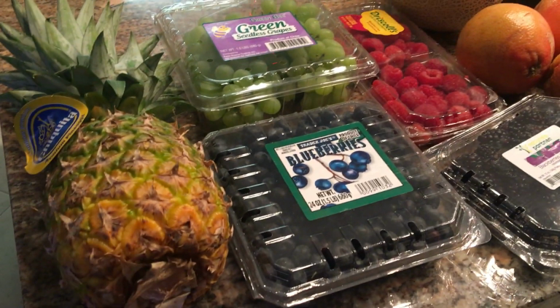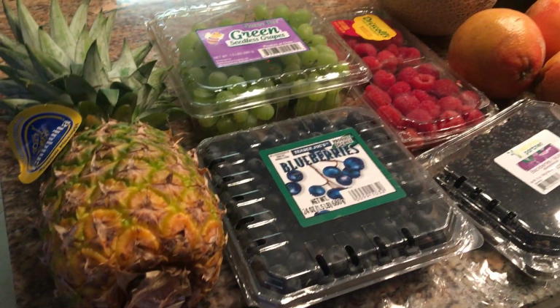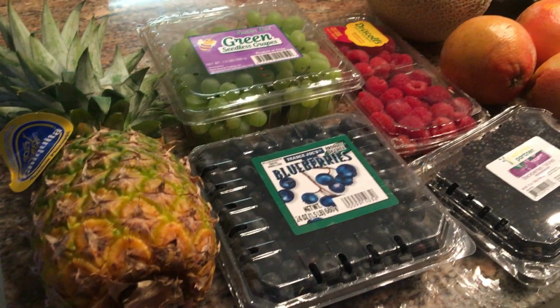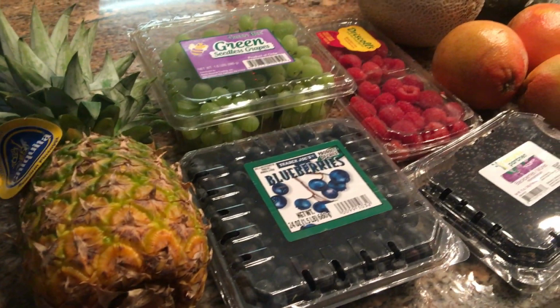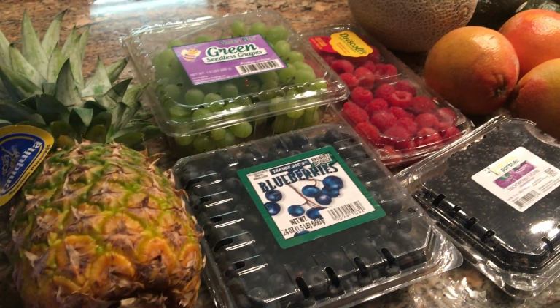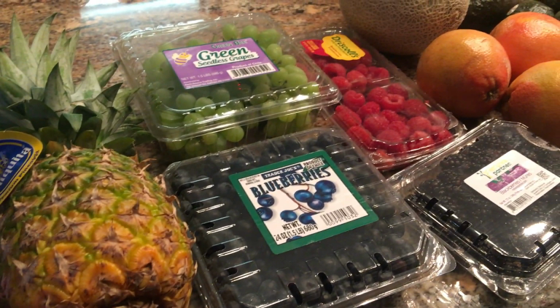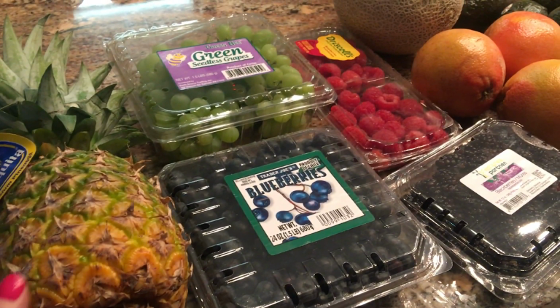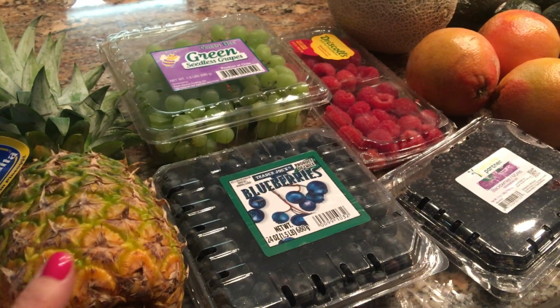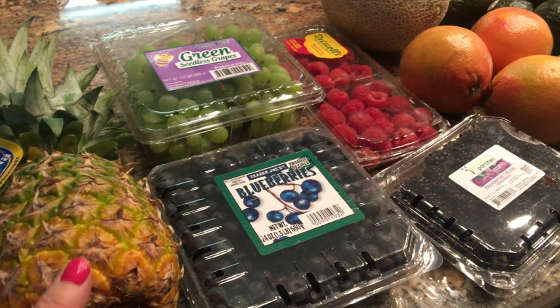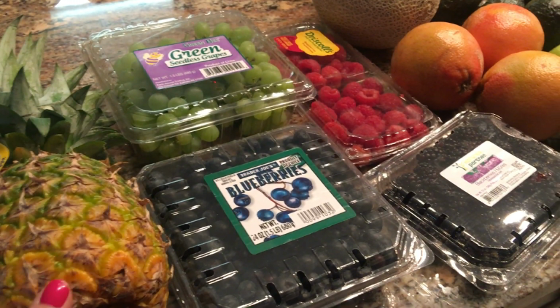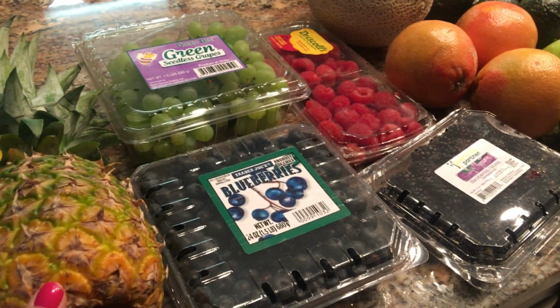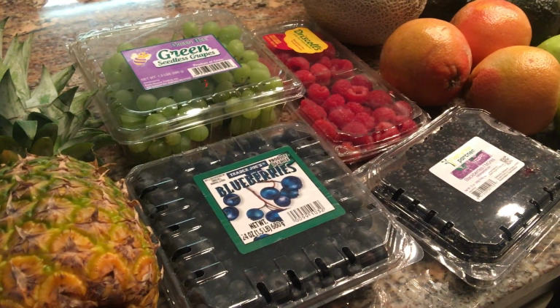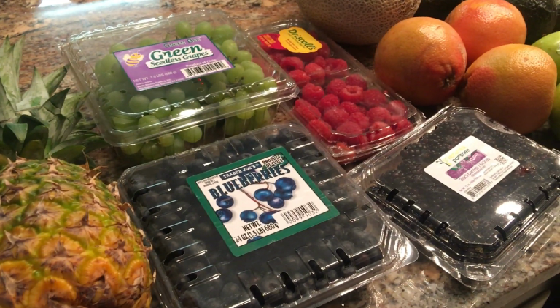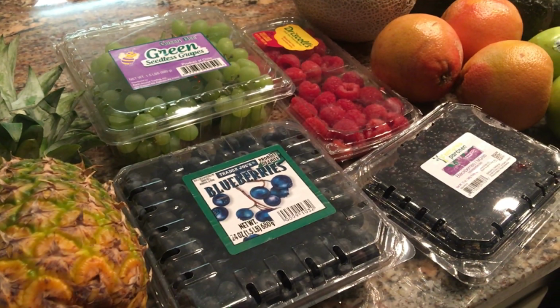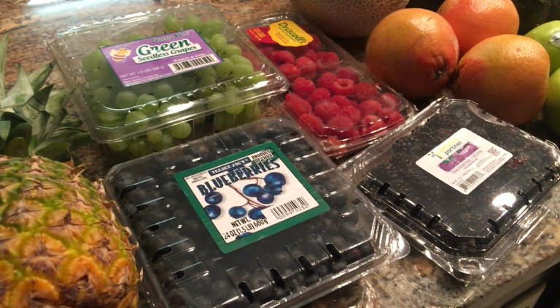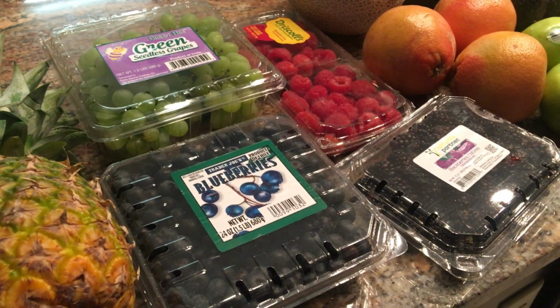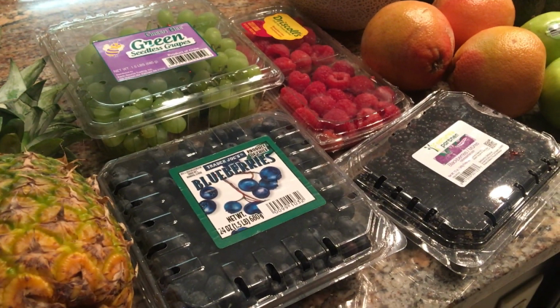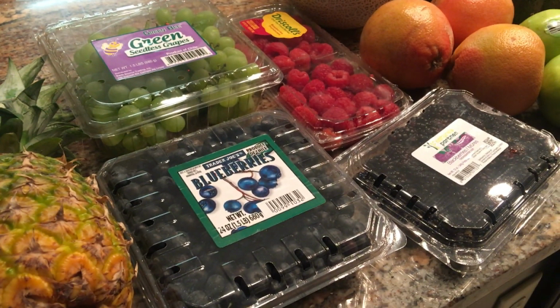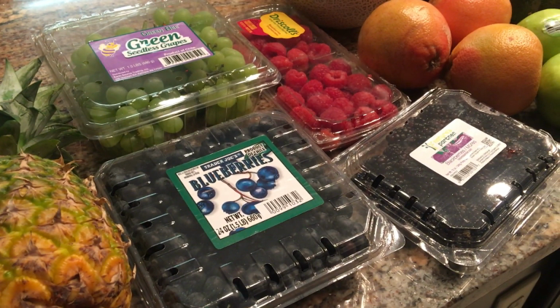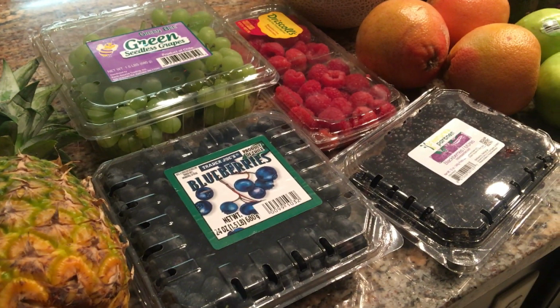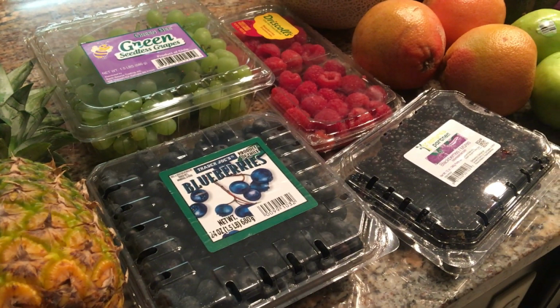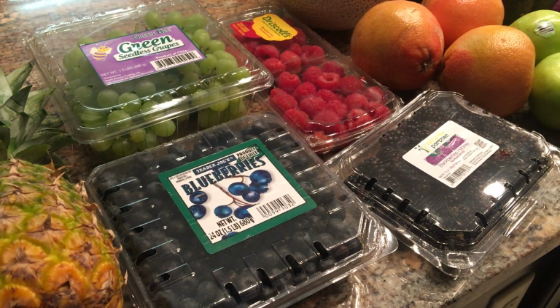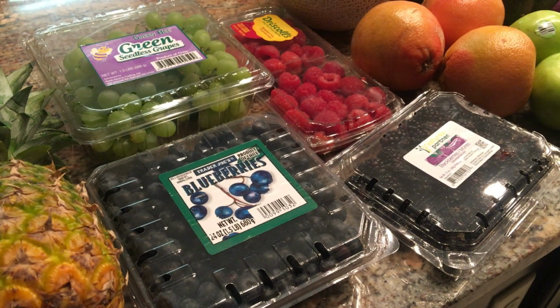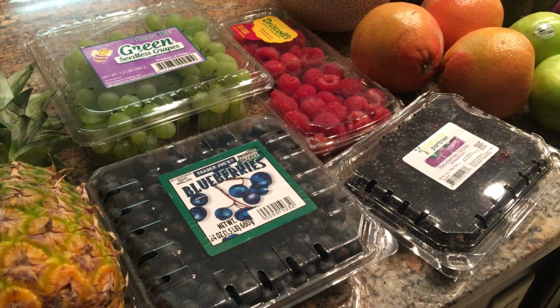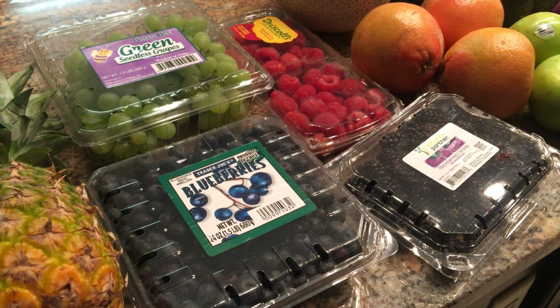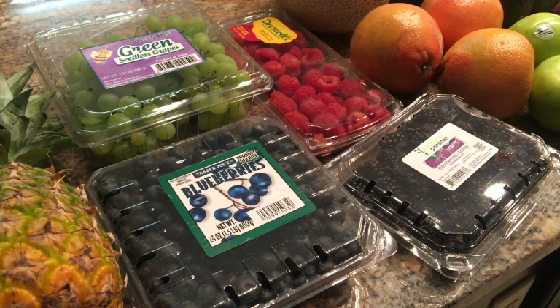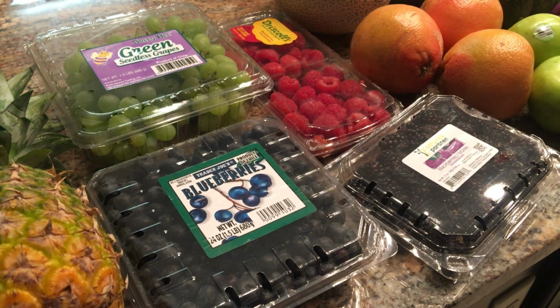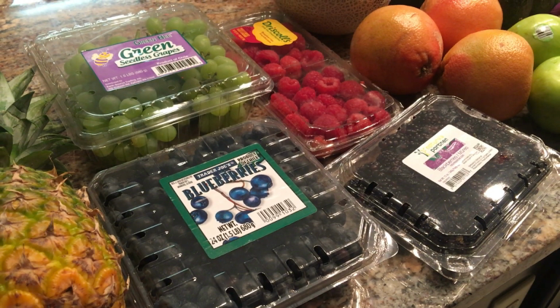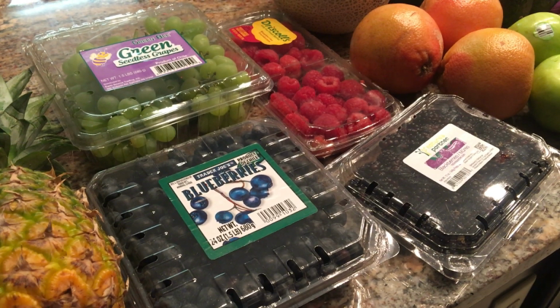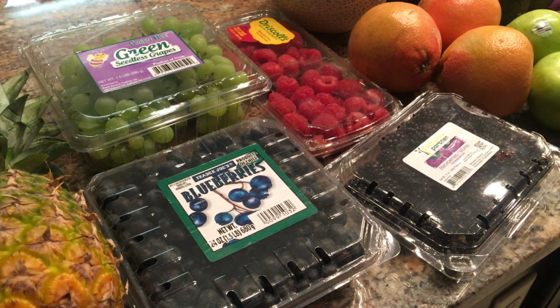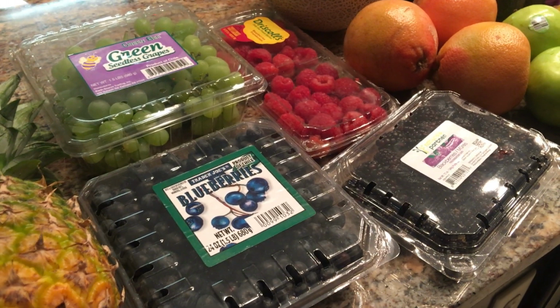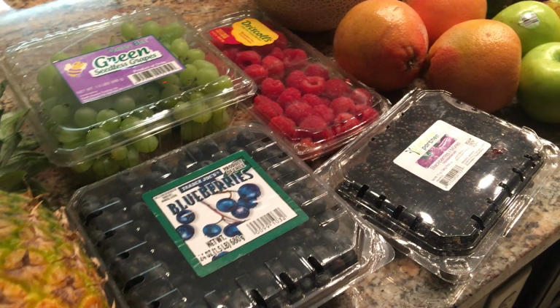First is Trader Joe's. We got pineapple, blackberries, blueberries, raspberries, and grapes.